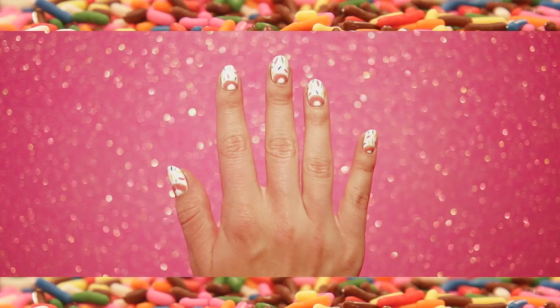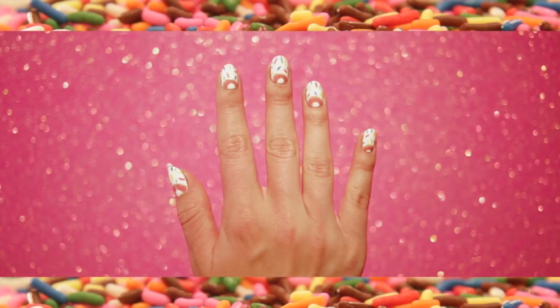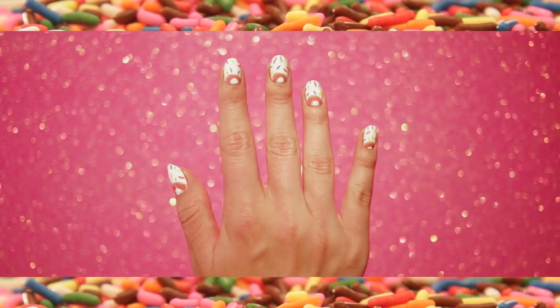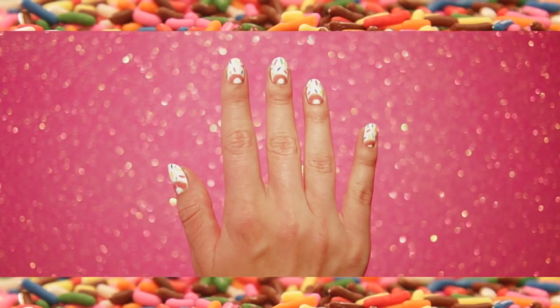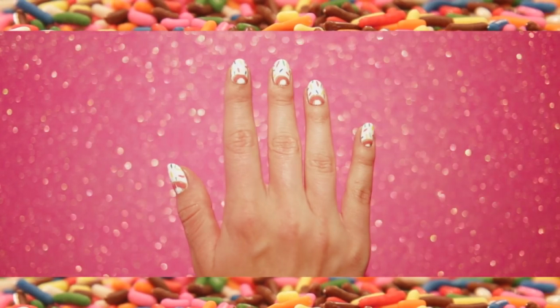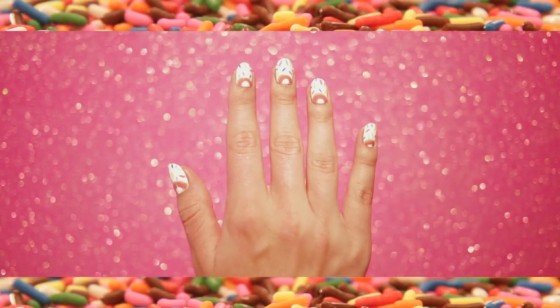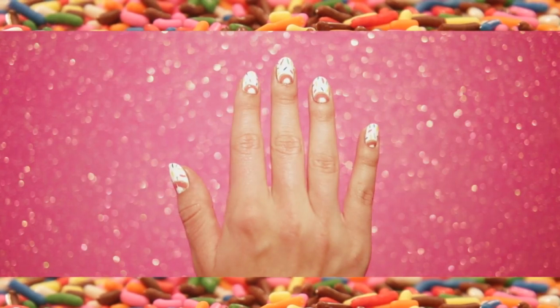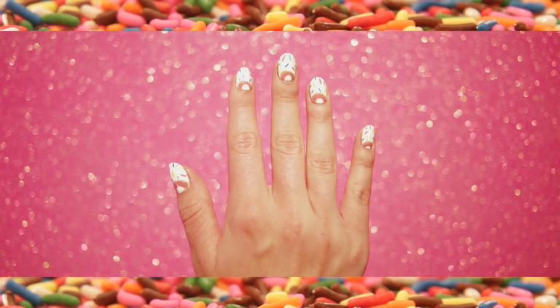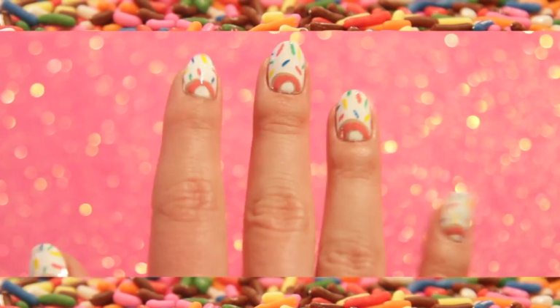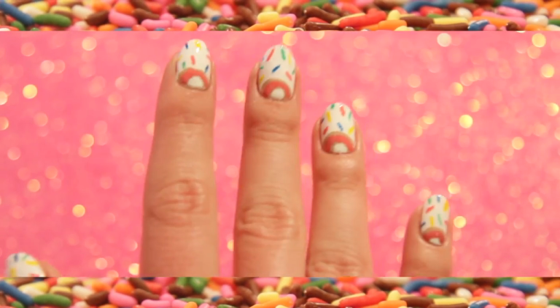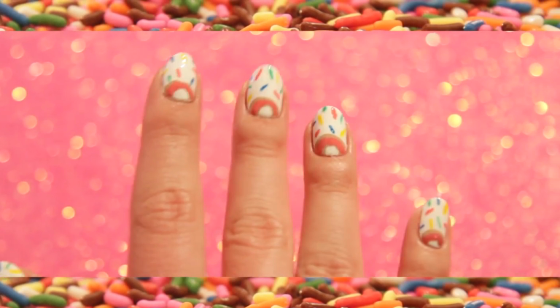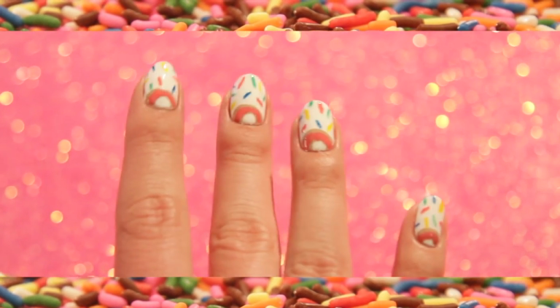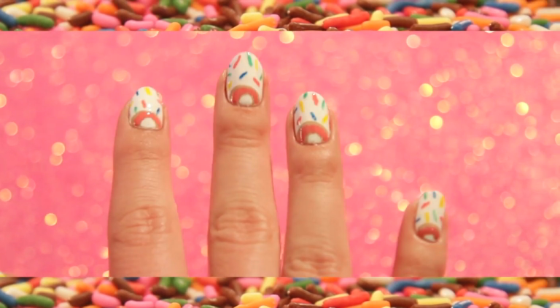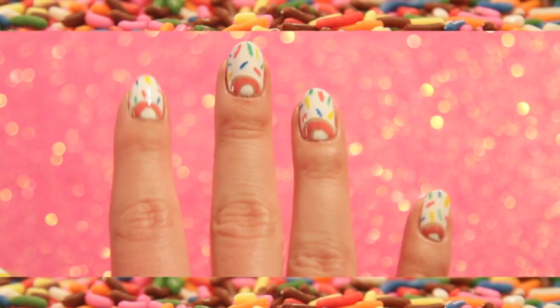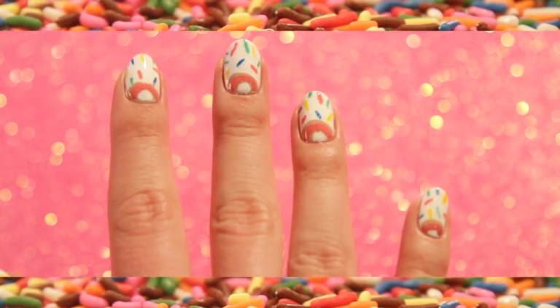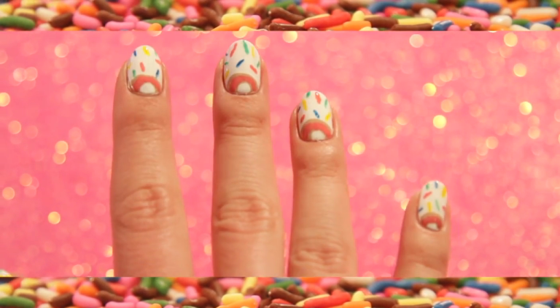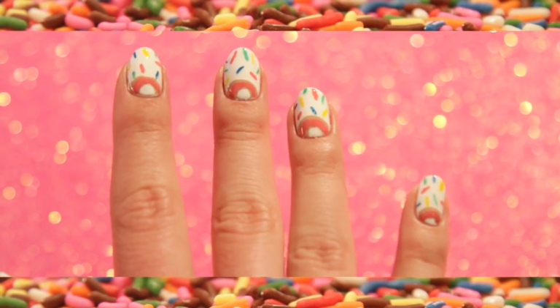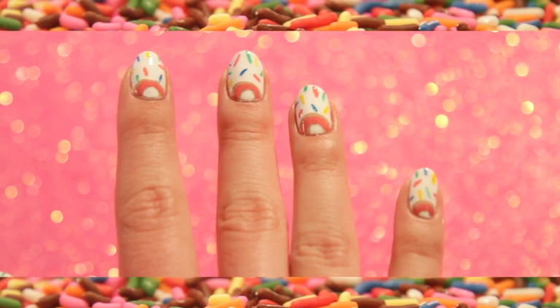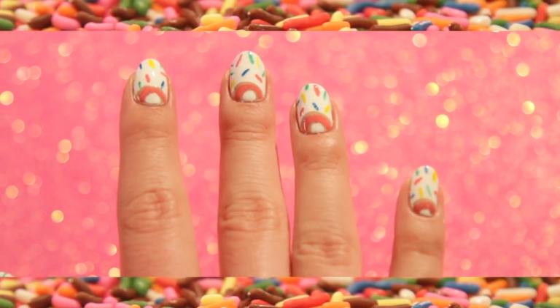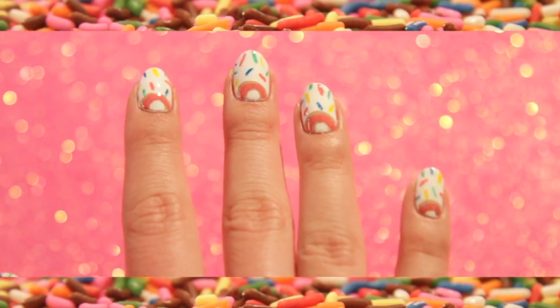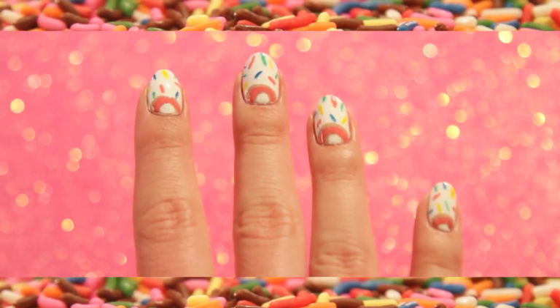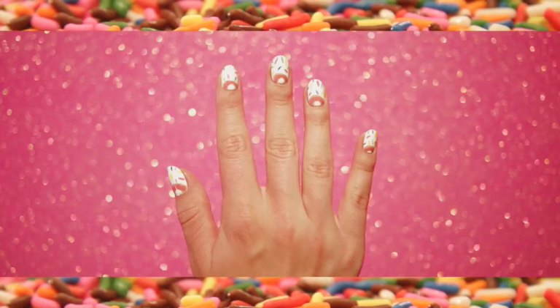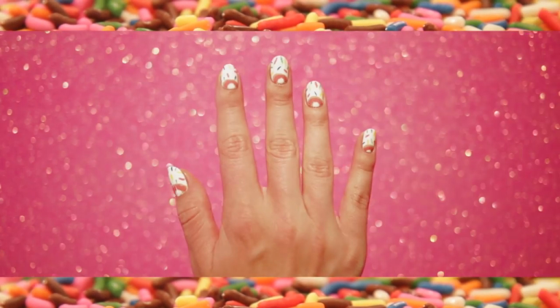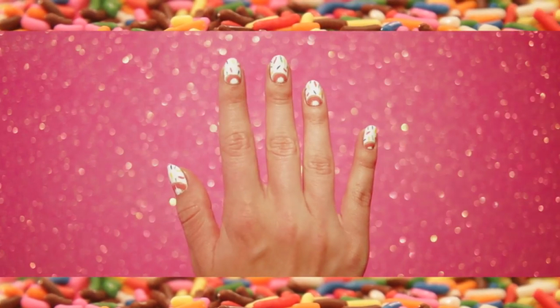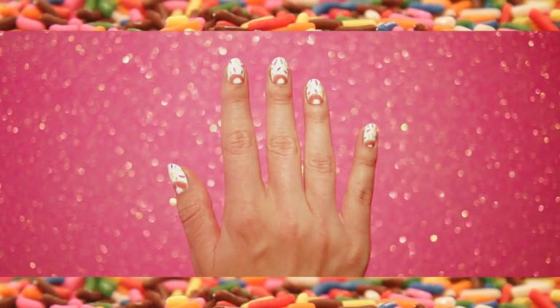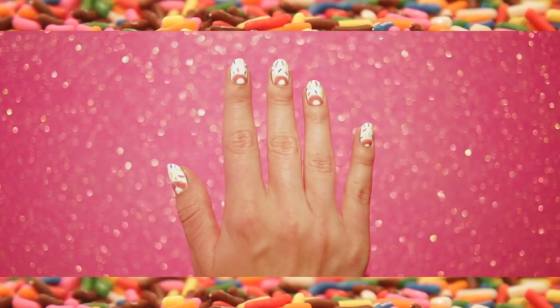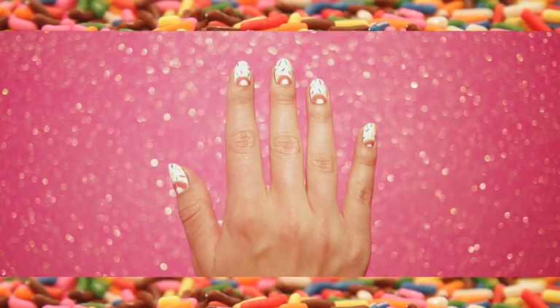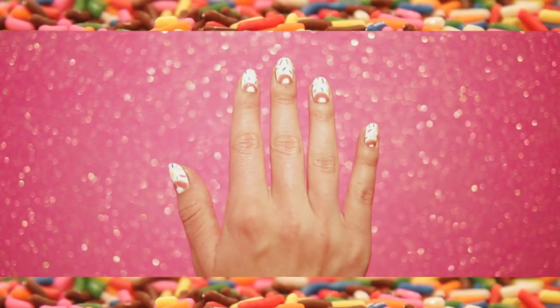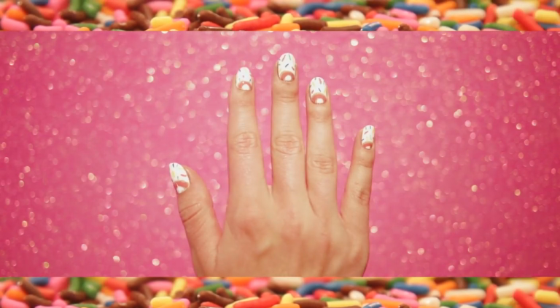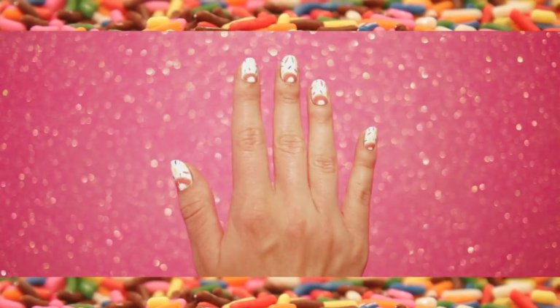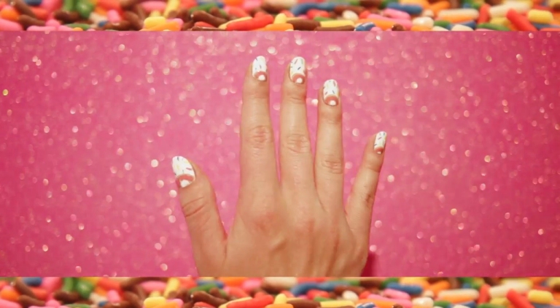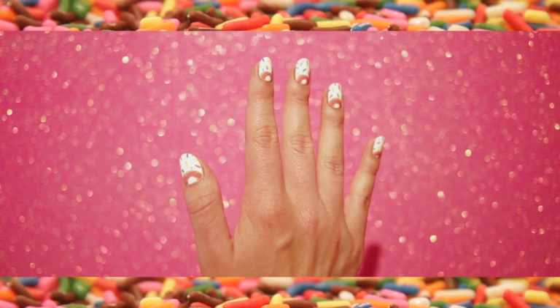Hey guys! Welcome to today's Donut Nail Tutorial. Once you nail pop, you can't stop.